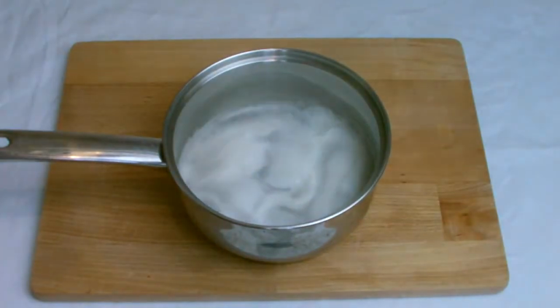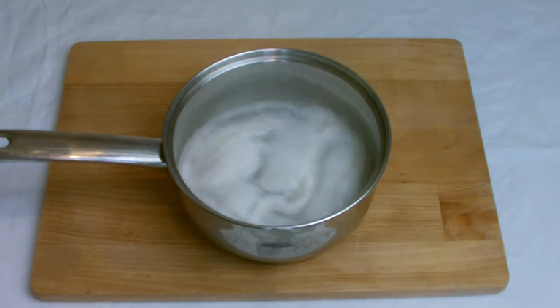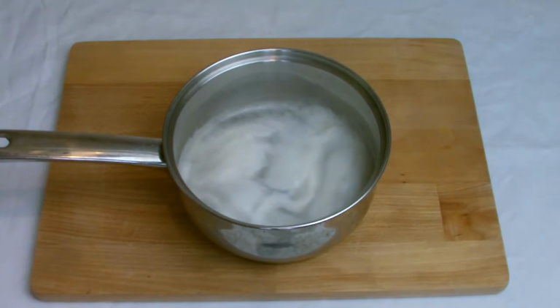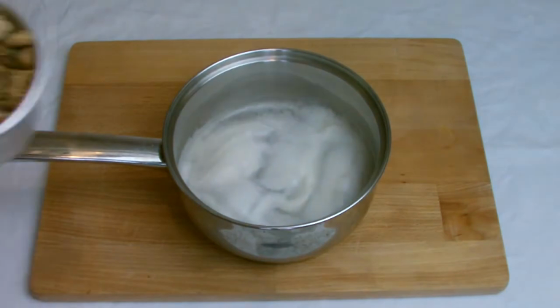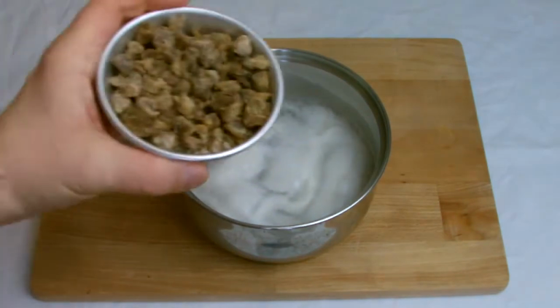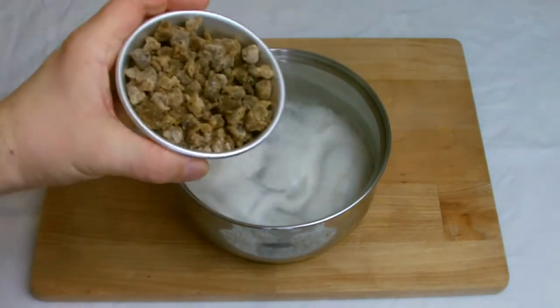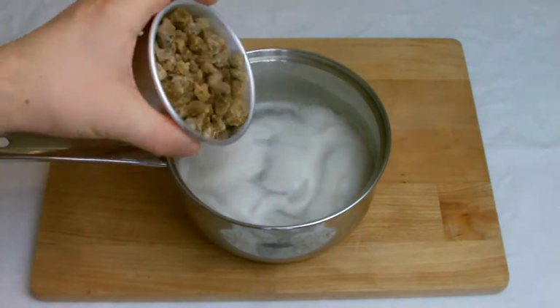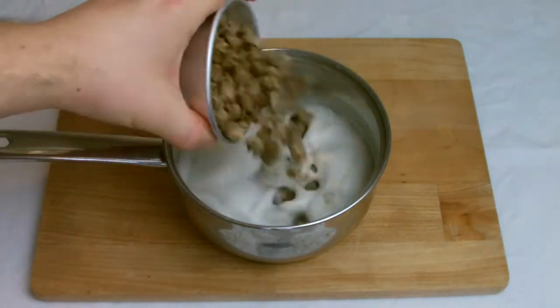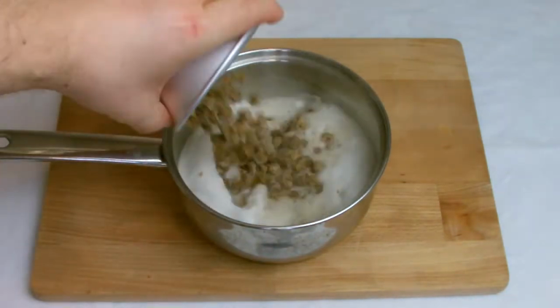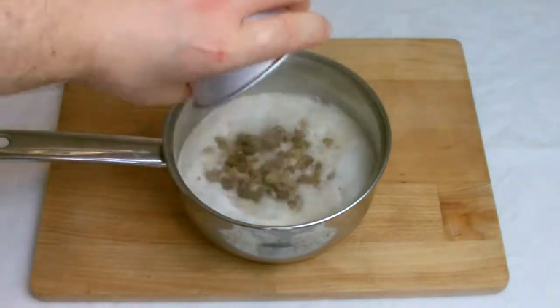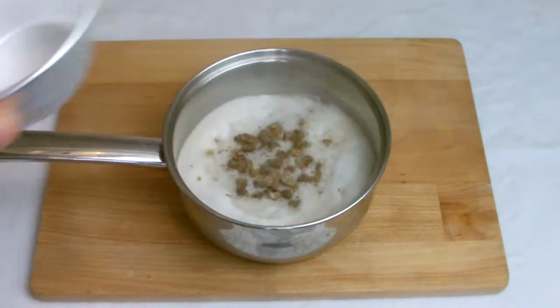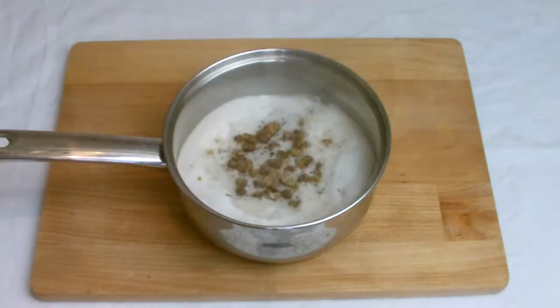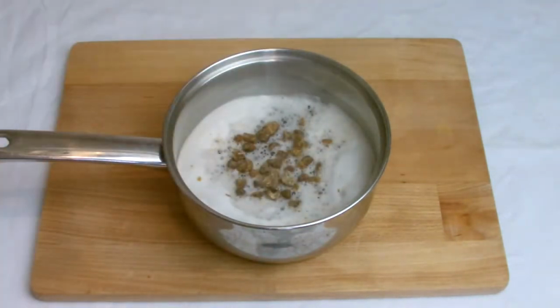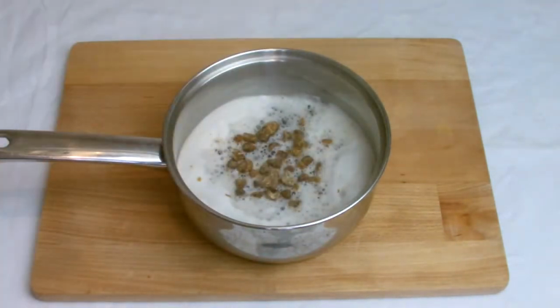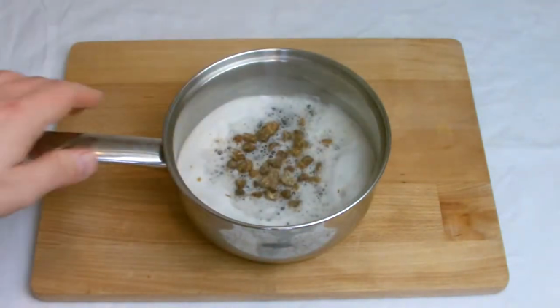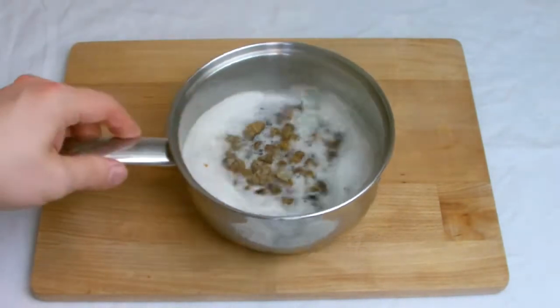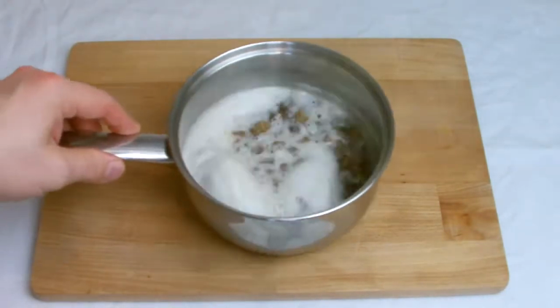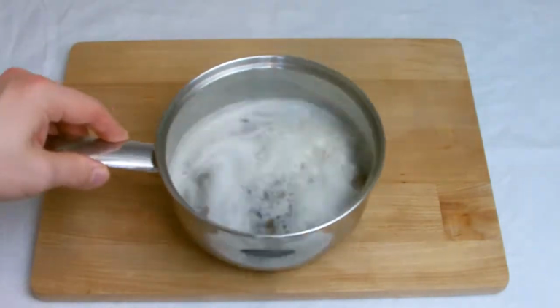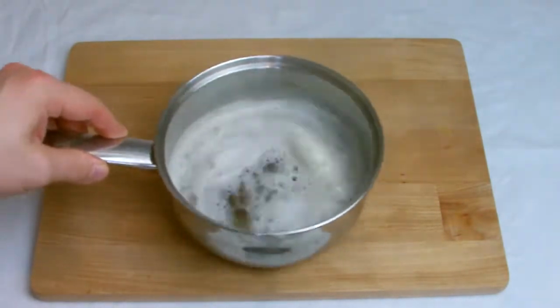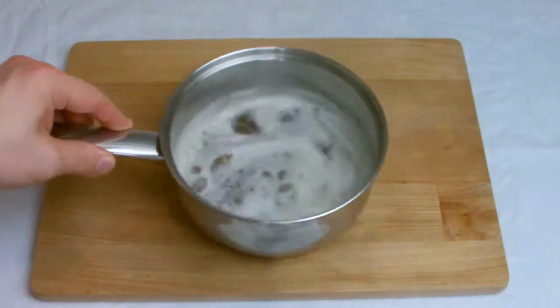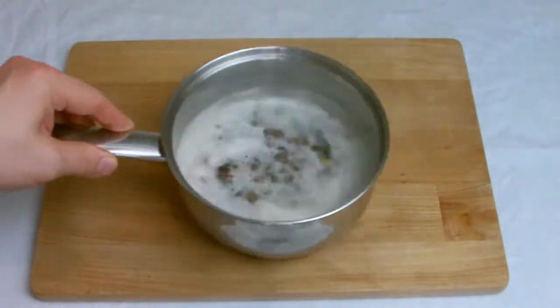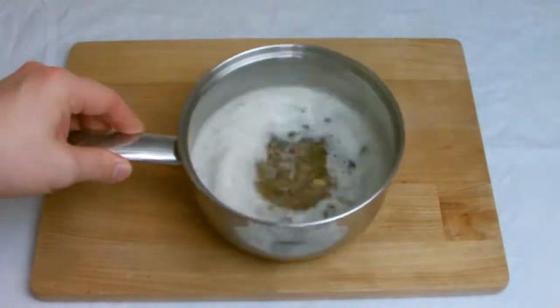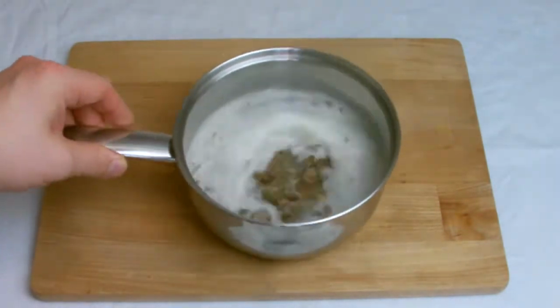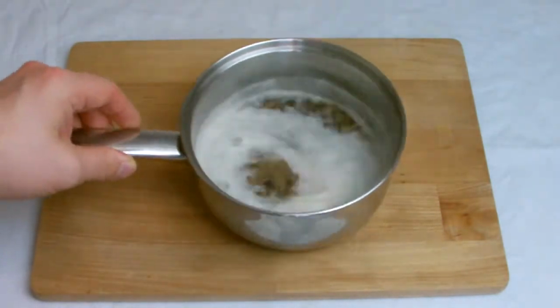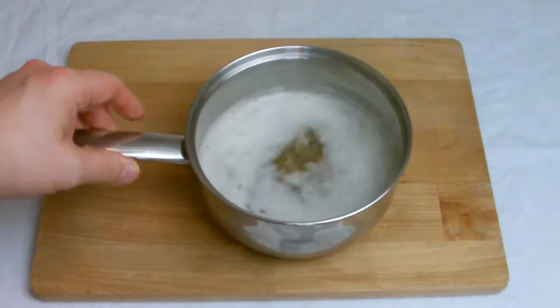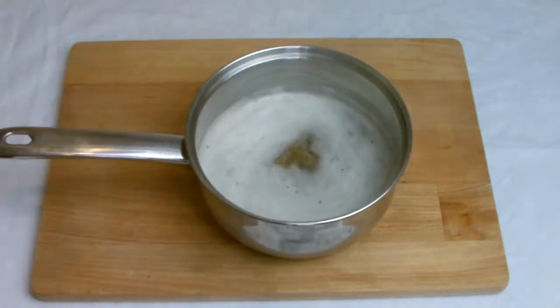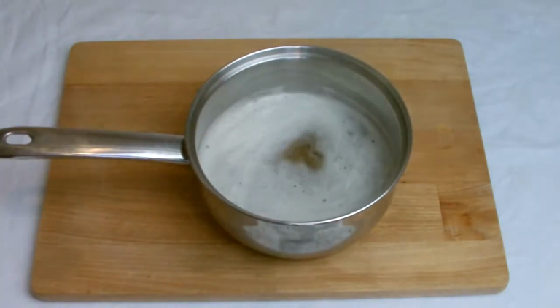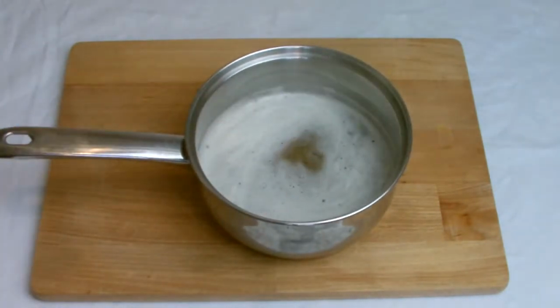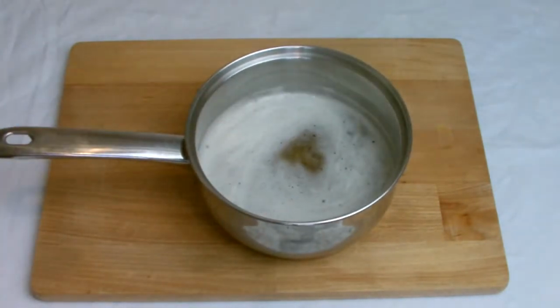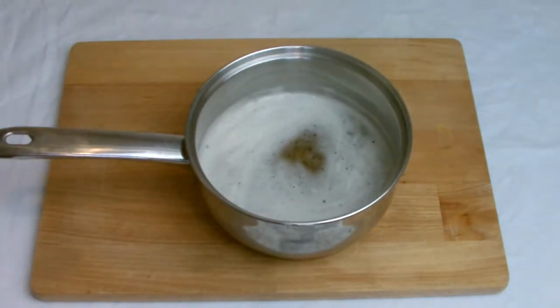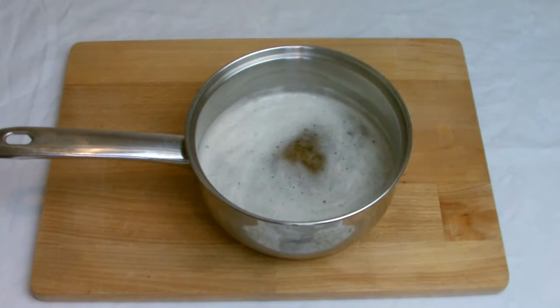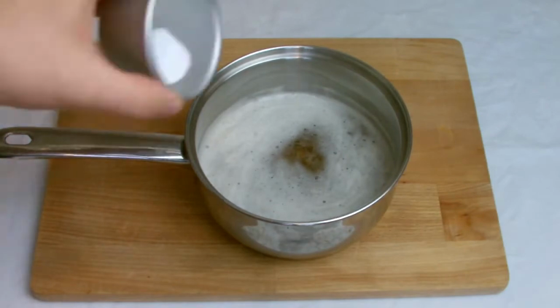Once the beer has come to the boil, add the dates and bicarb, mix well and then set aside to cool.